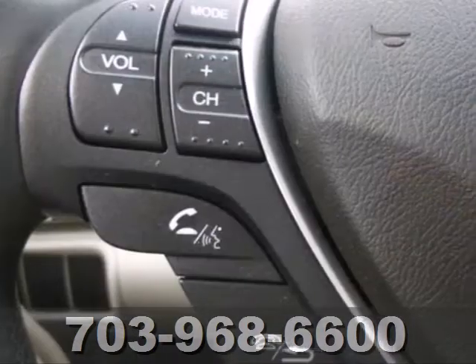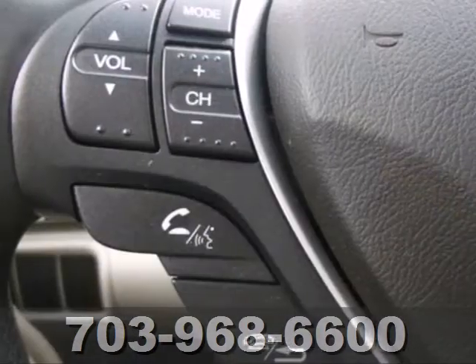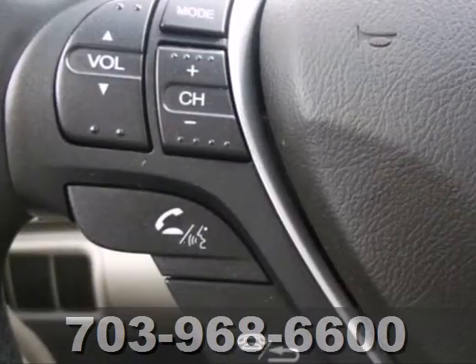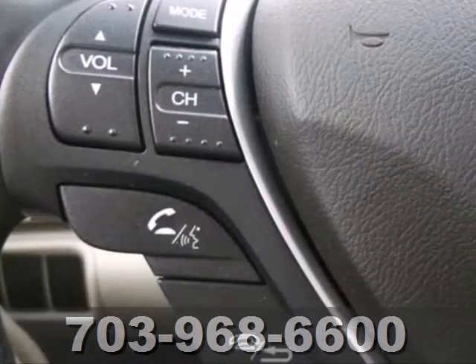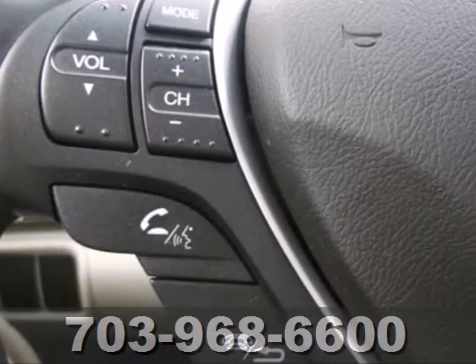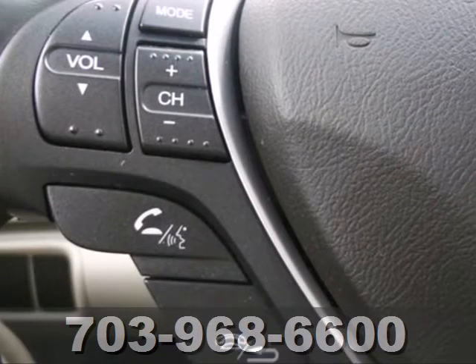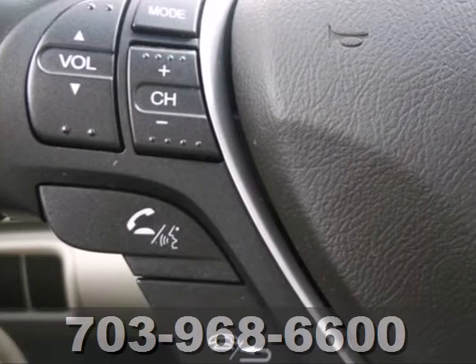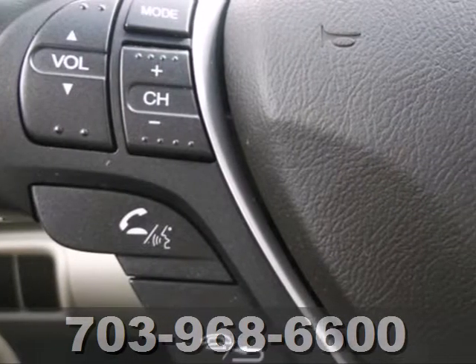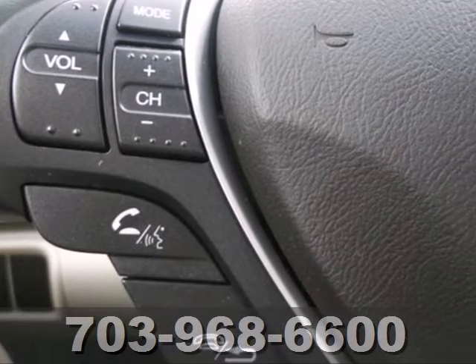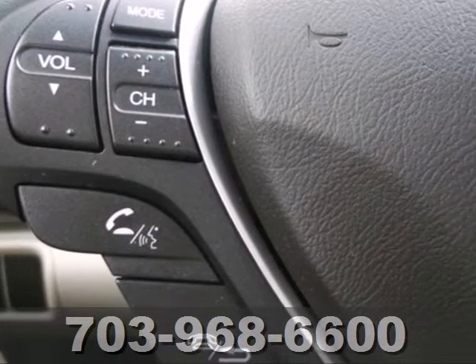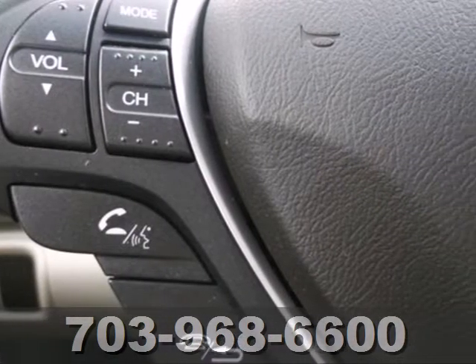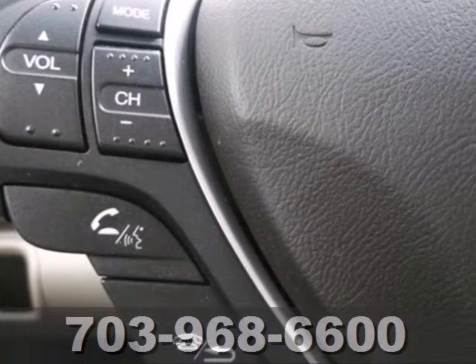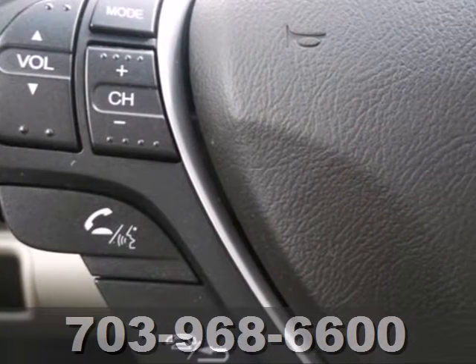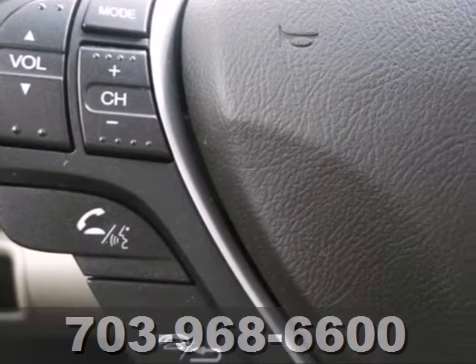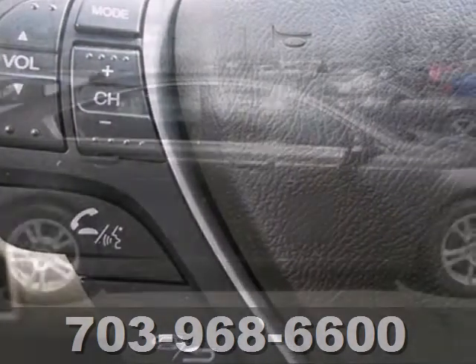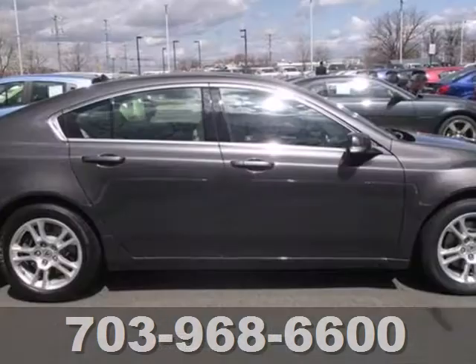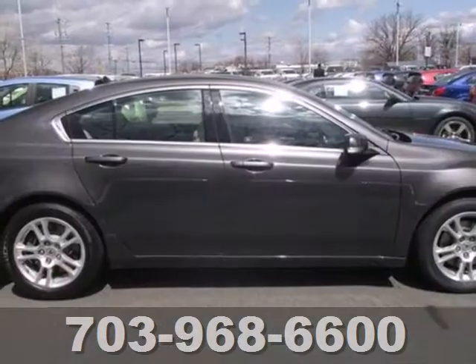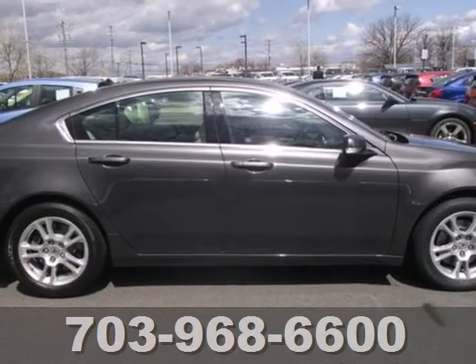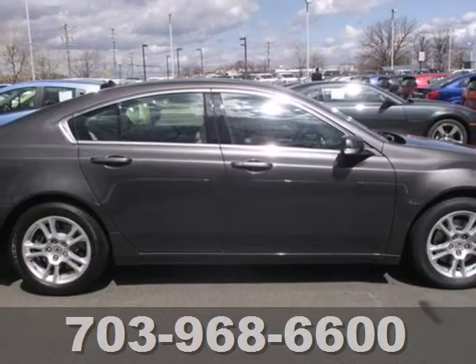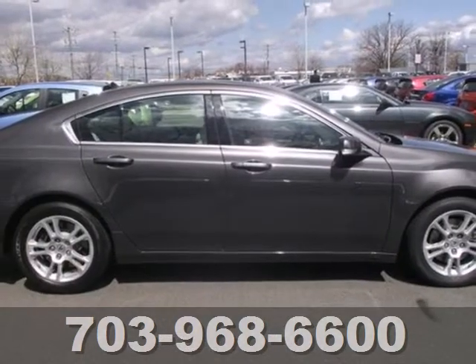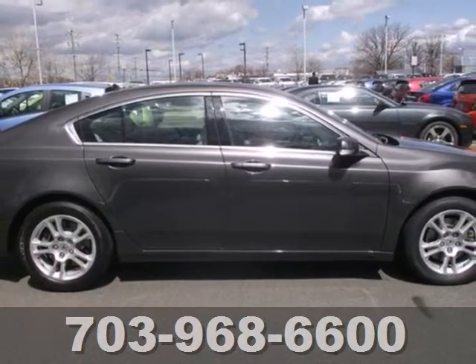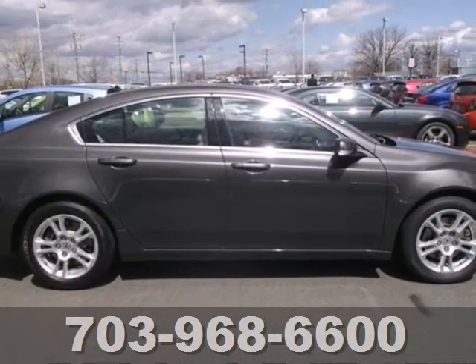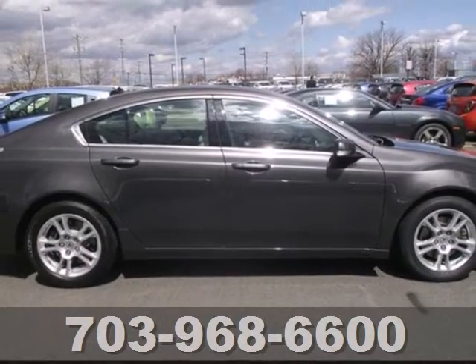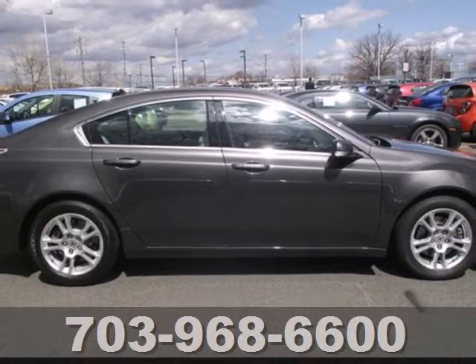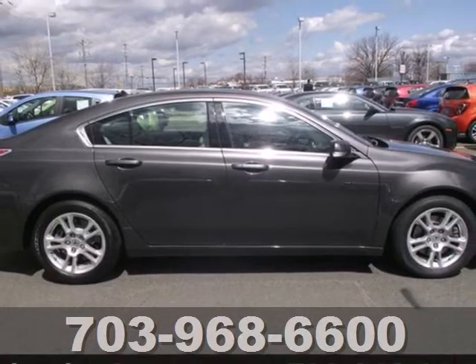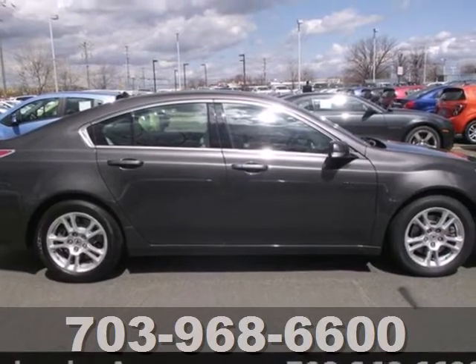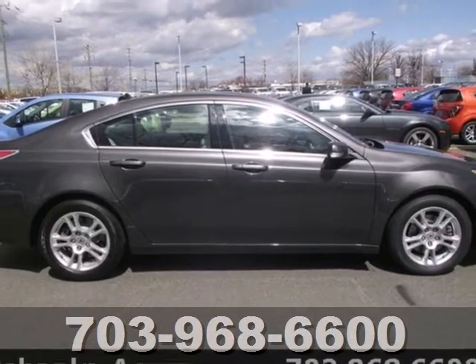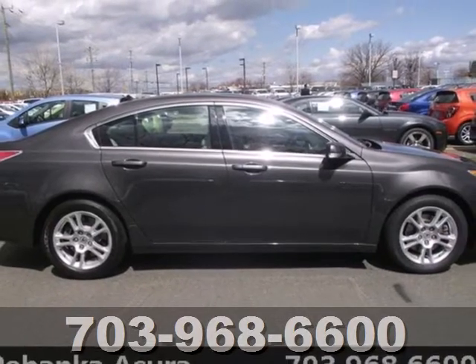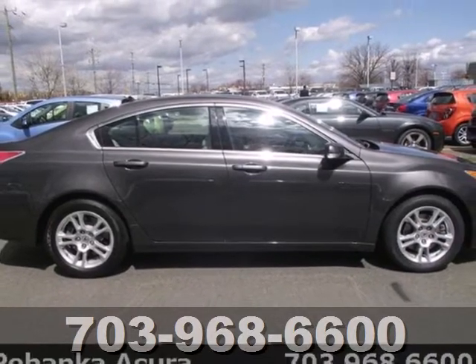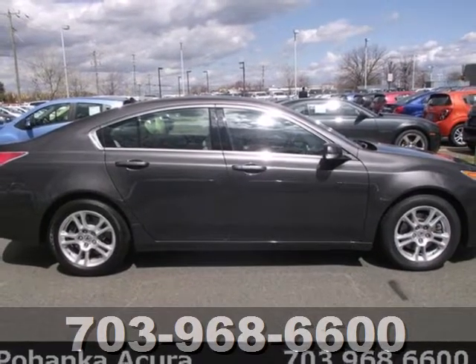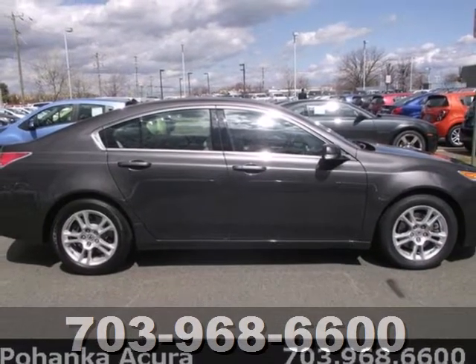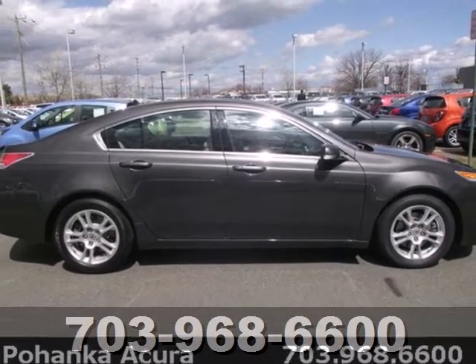The TL integrates performance, luxury and technology into a great looking package, second to none in its class.